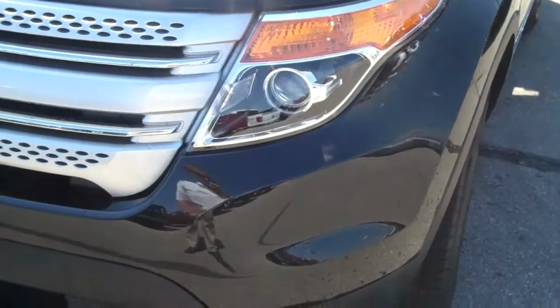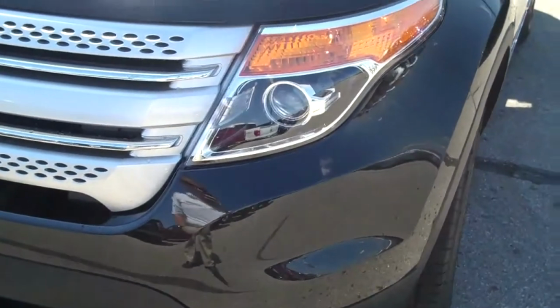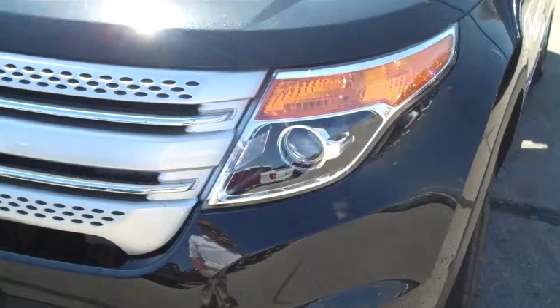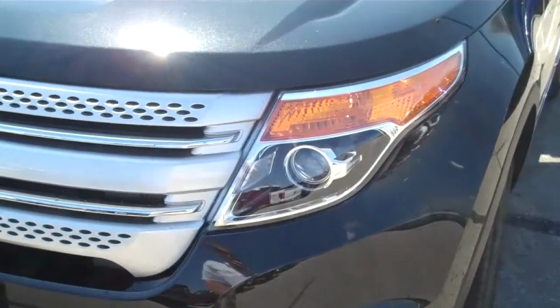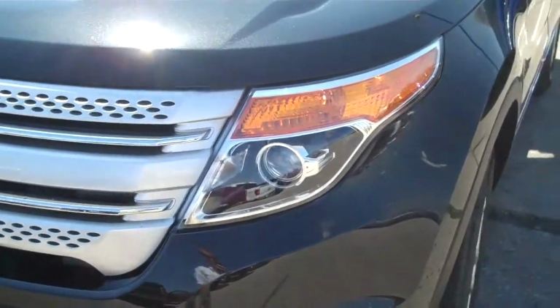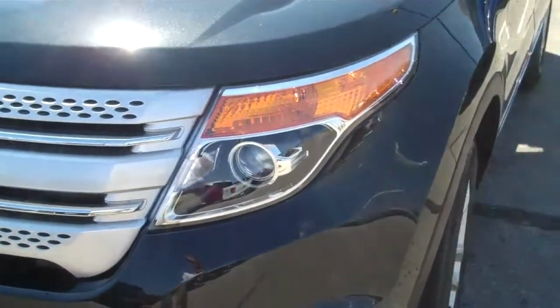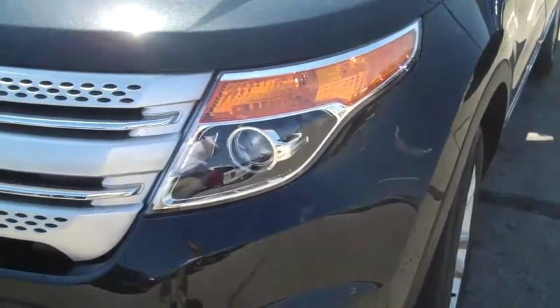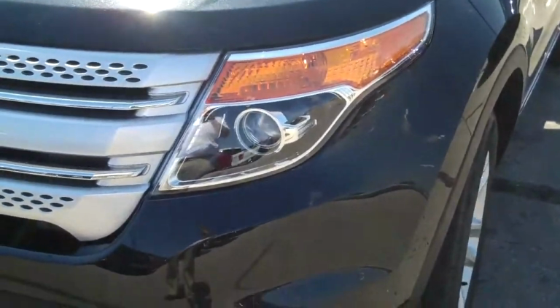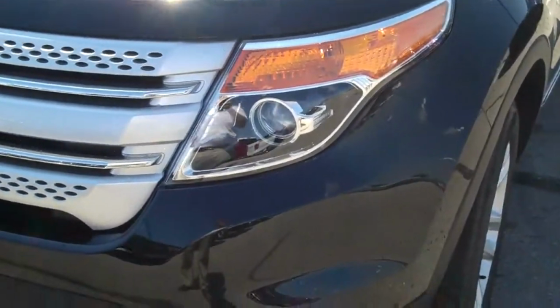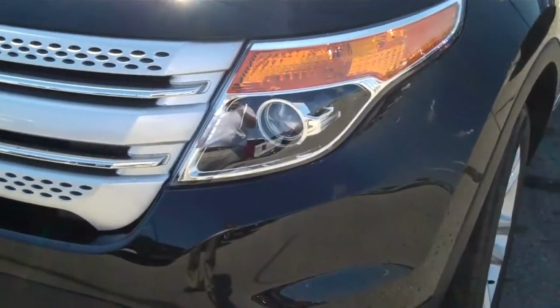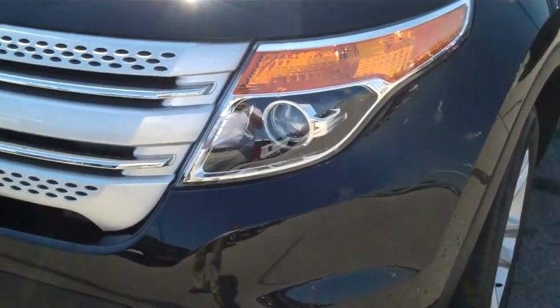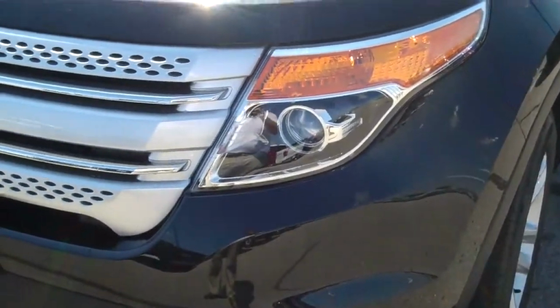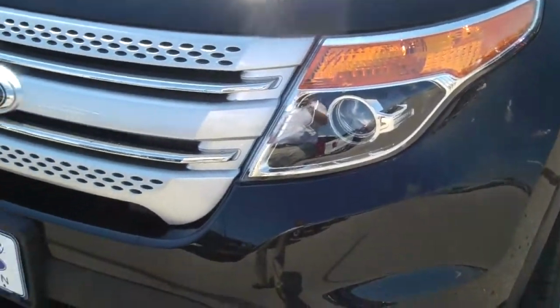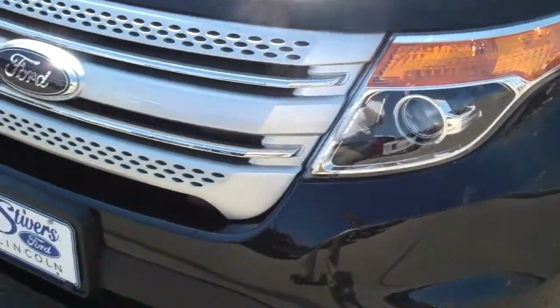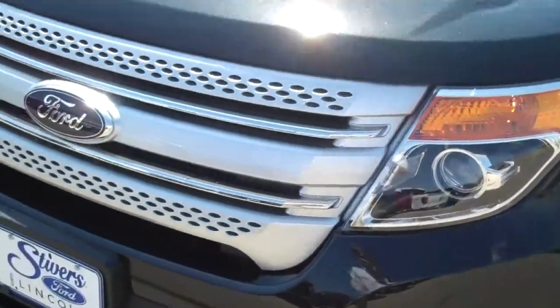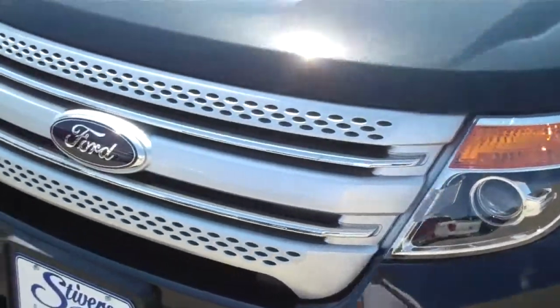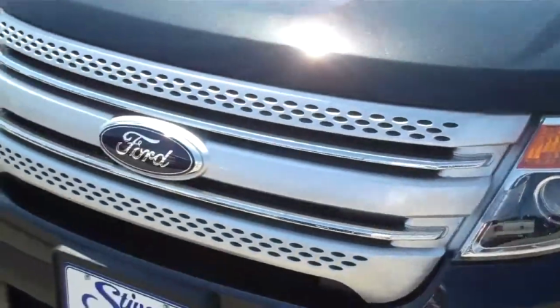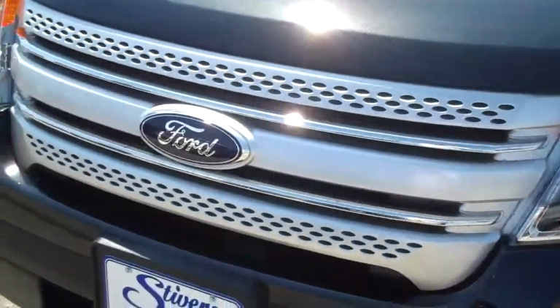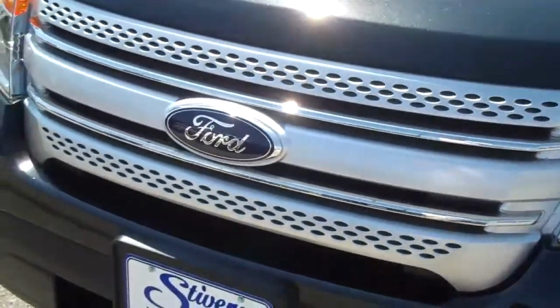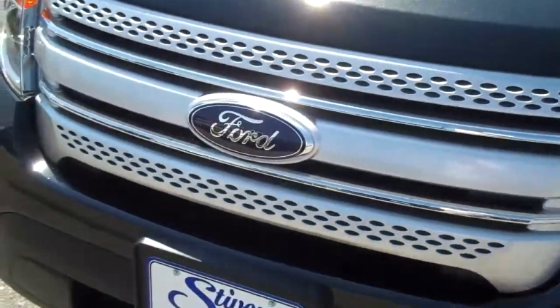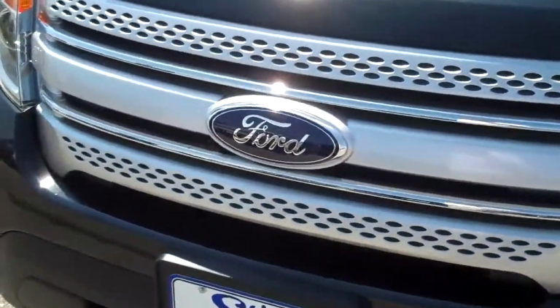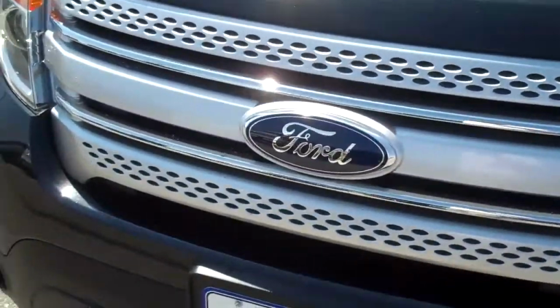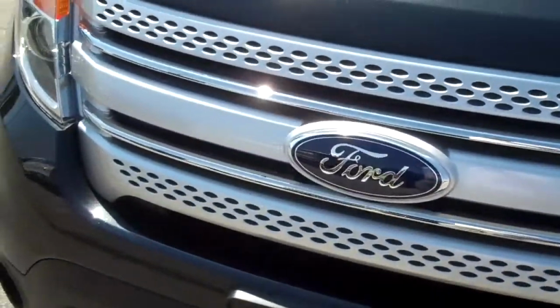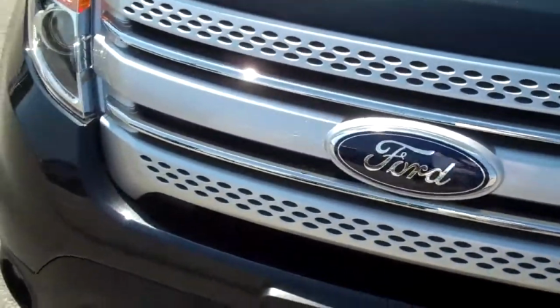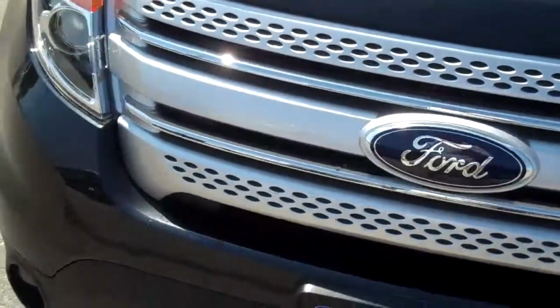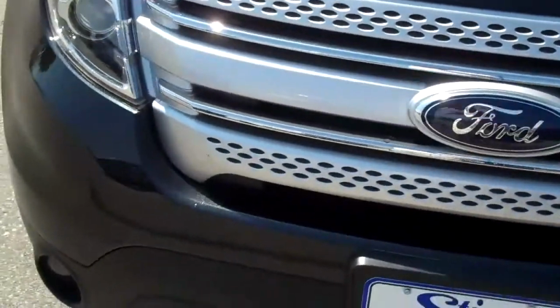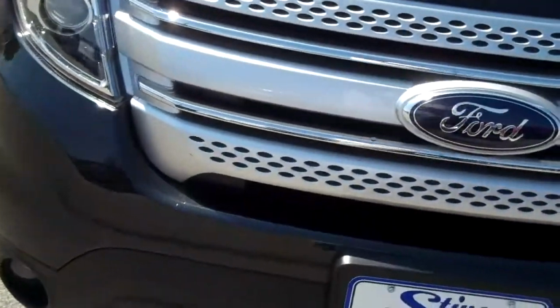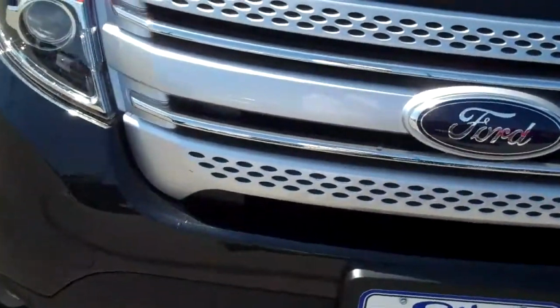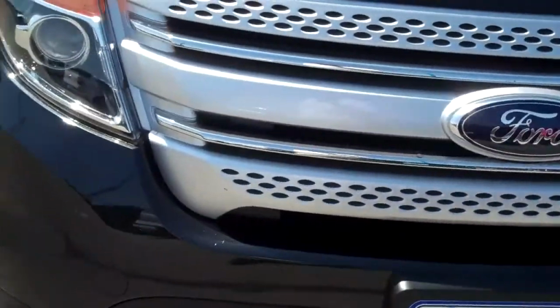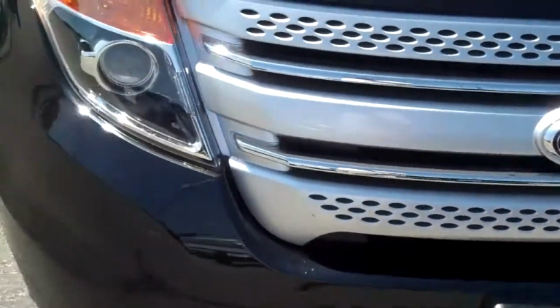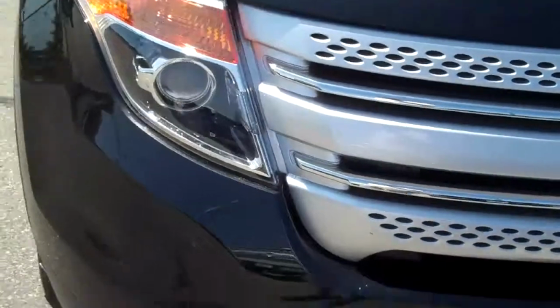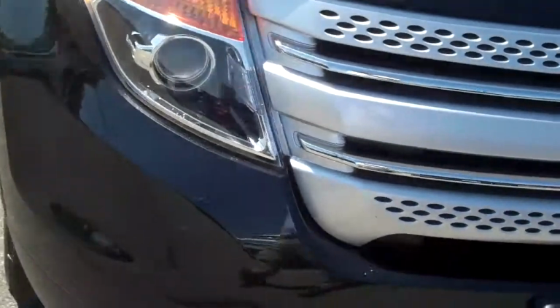Hey Garrett, this is Larry at Stivers. I just want to make this quick video and show you this vehicle that we were talking about on the Explorer.